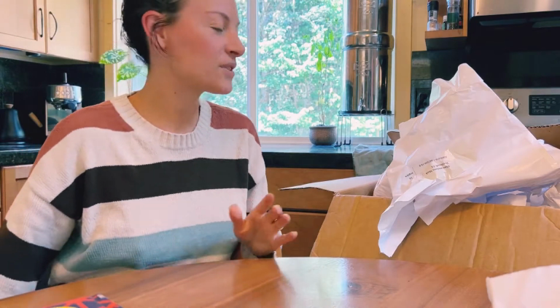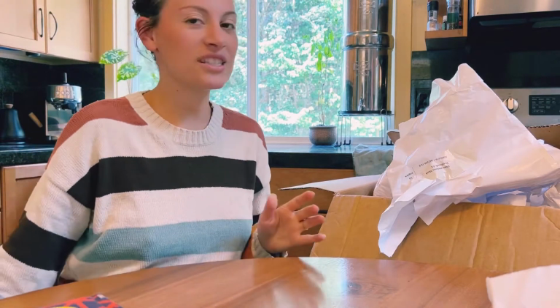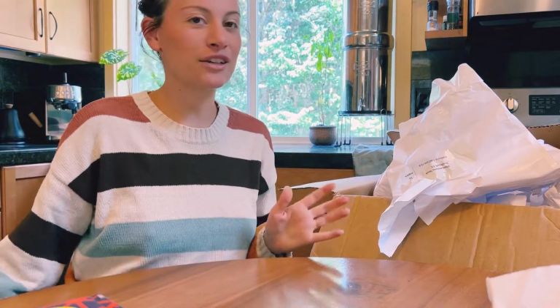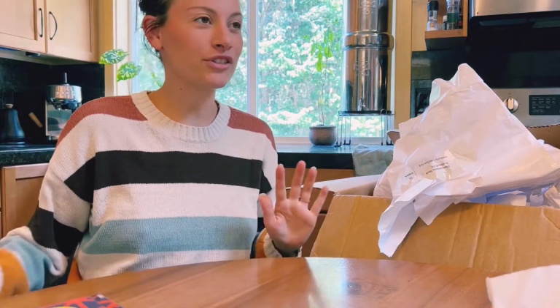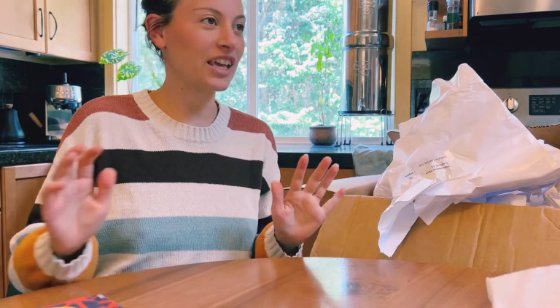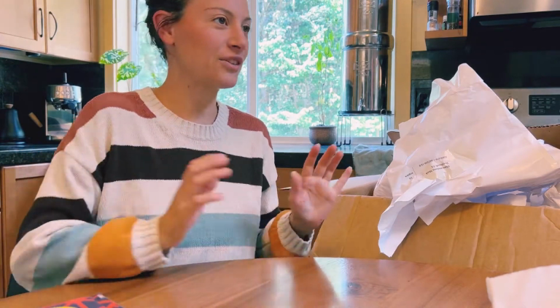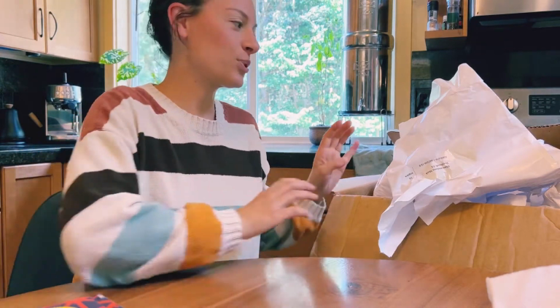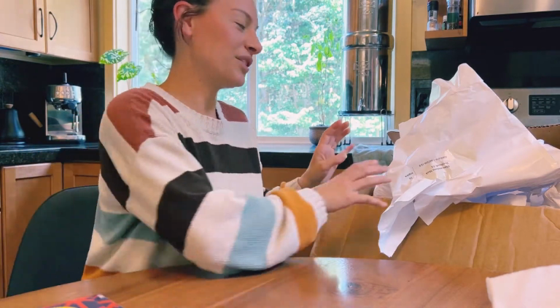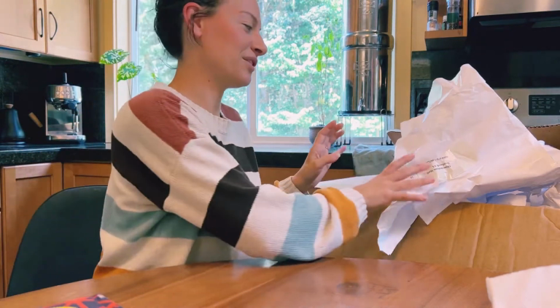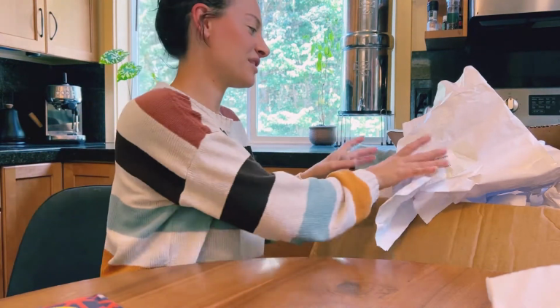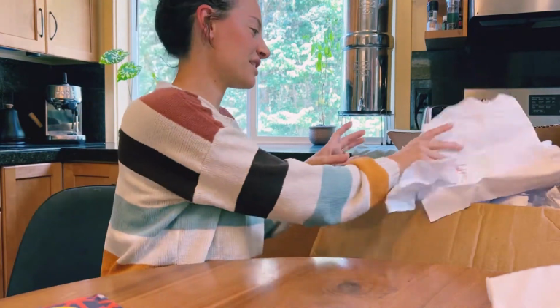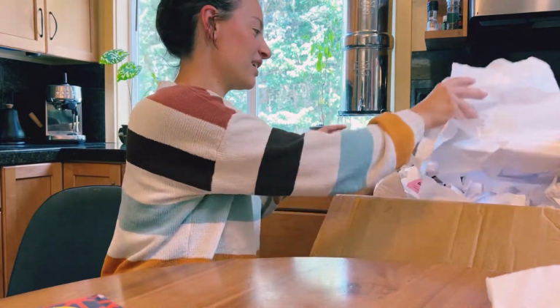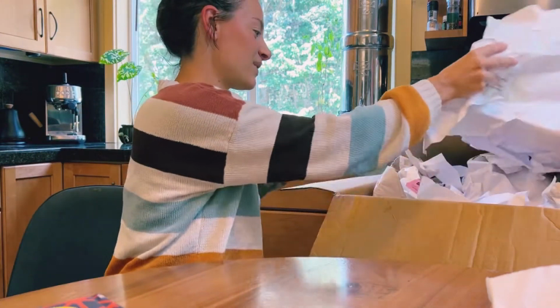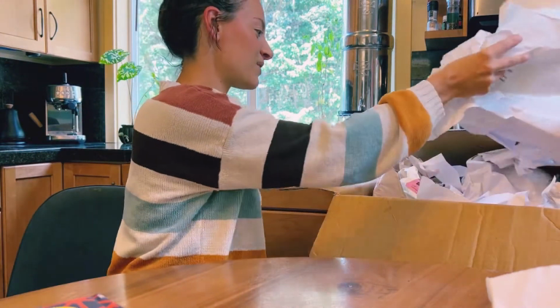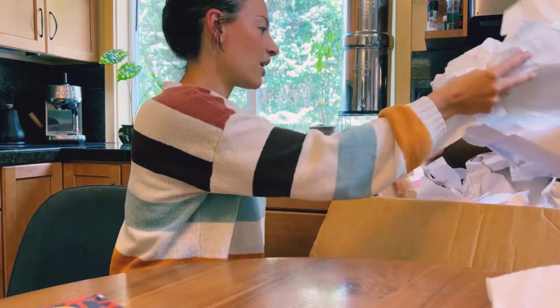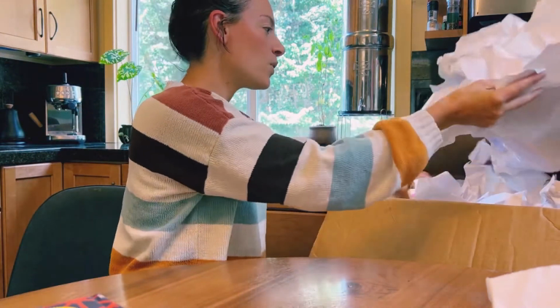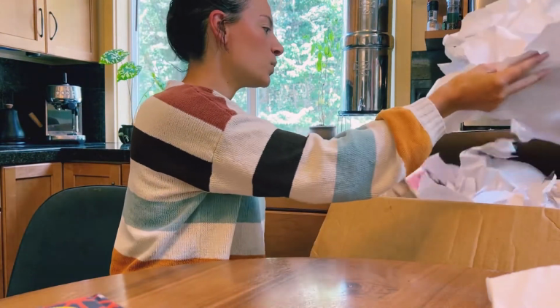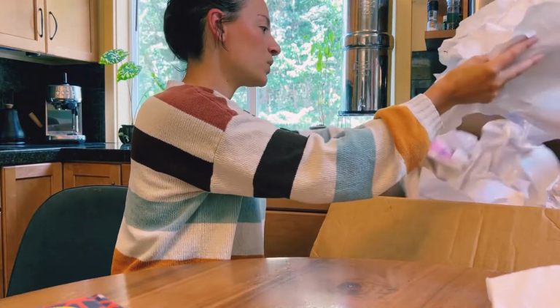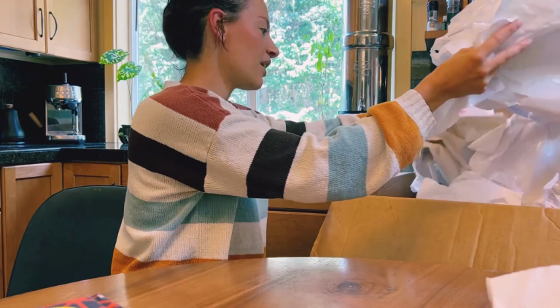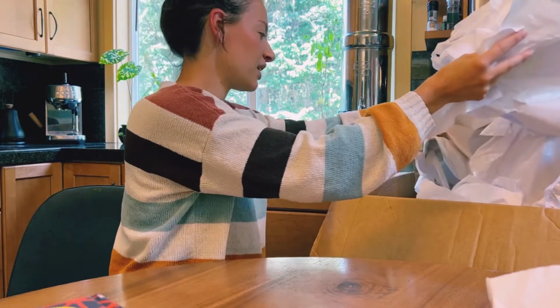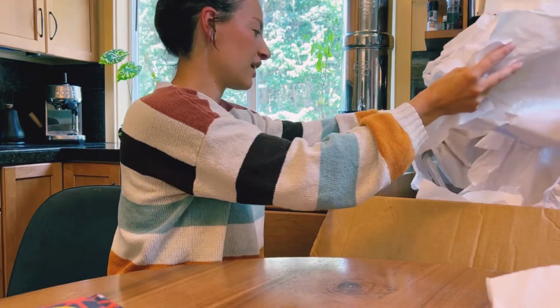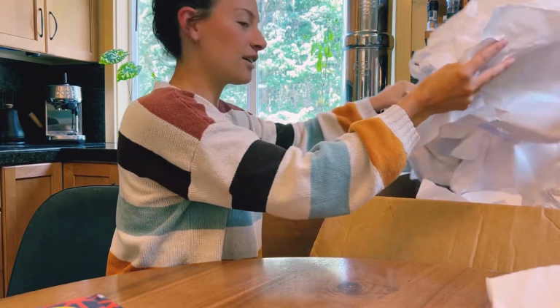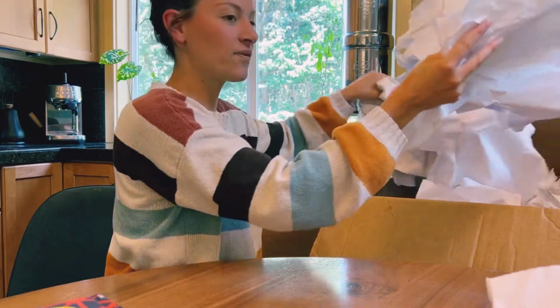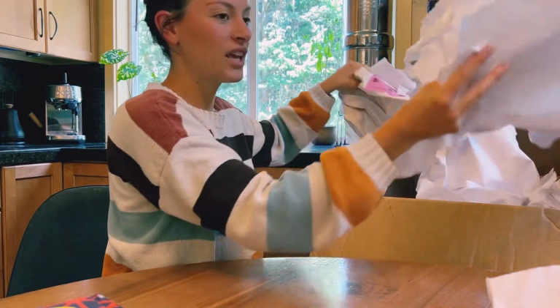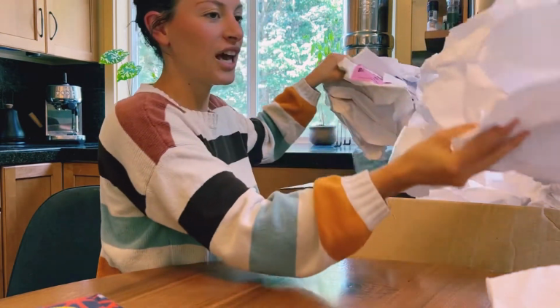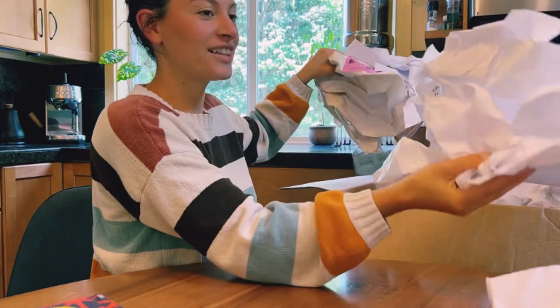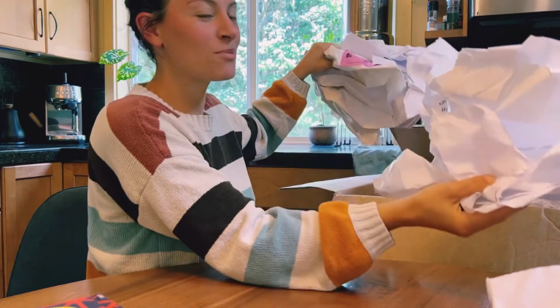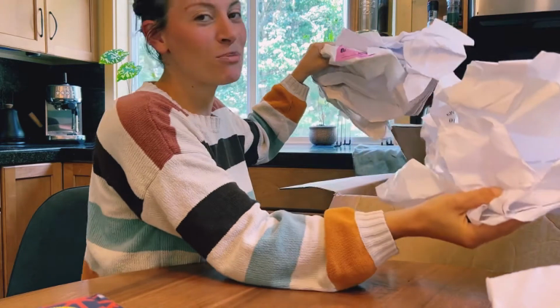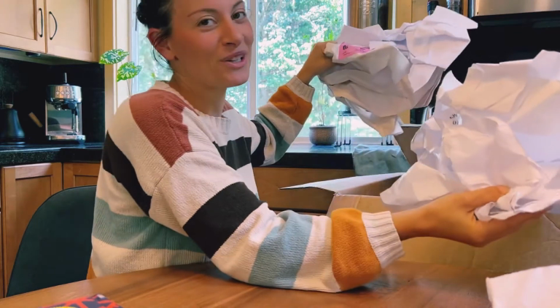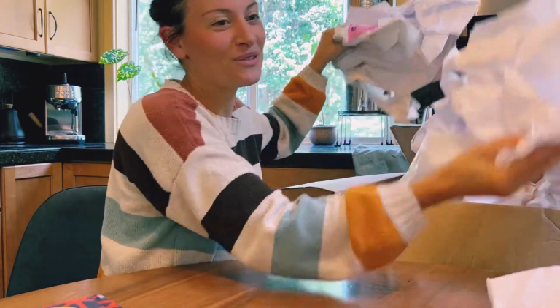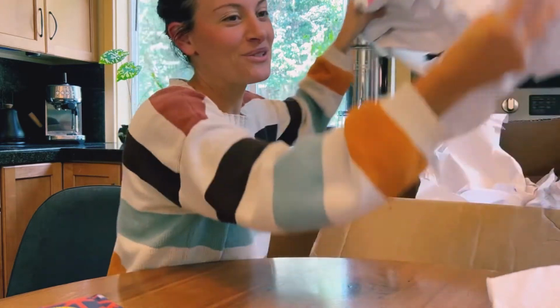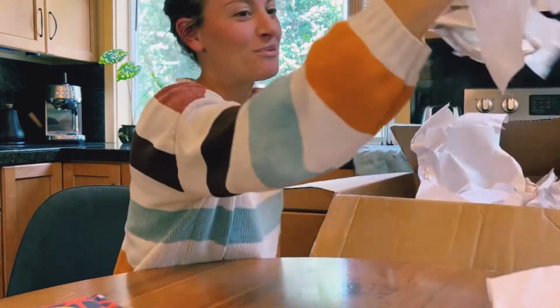It was on sale for like under $20, so I was like, oh cool, I'll get a little bigger one for me.